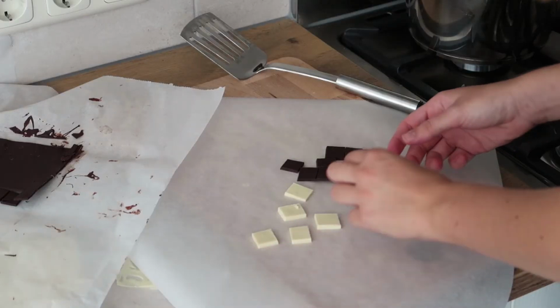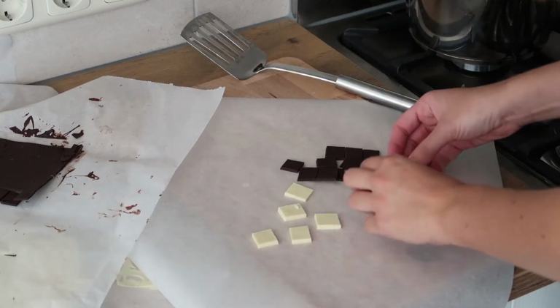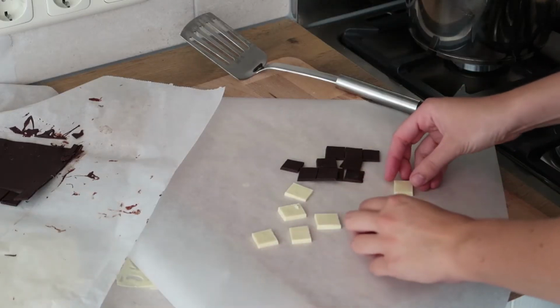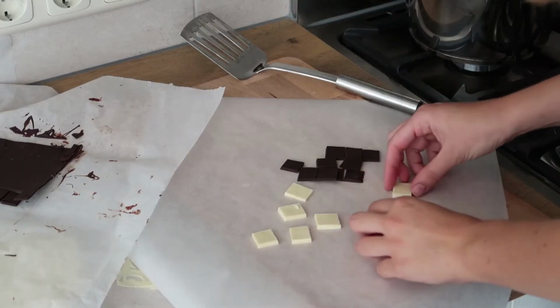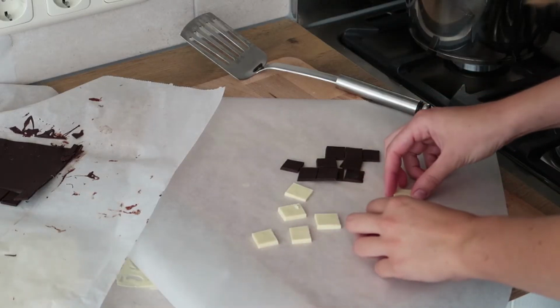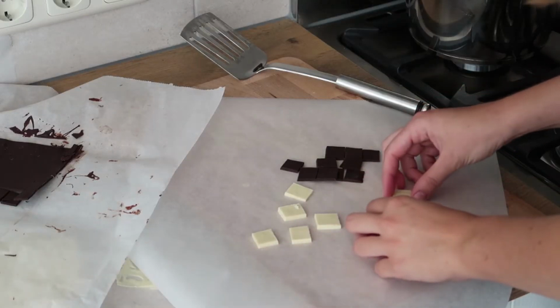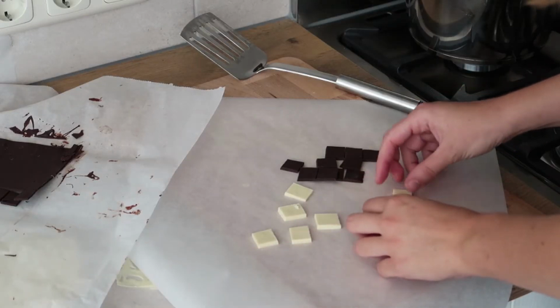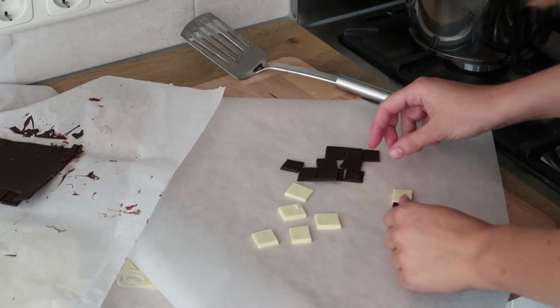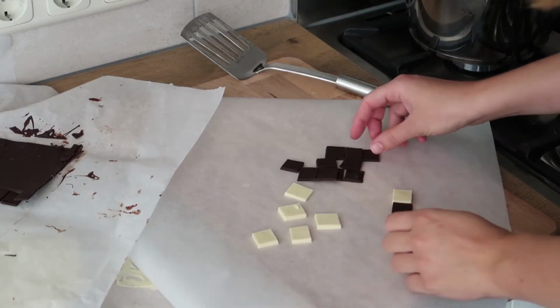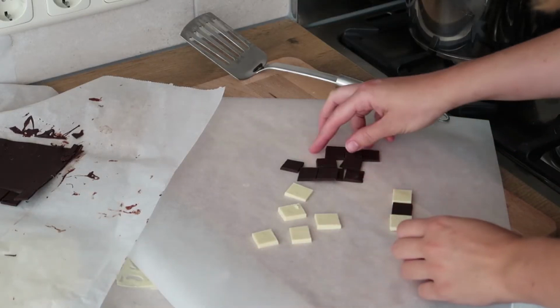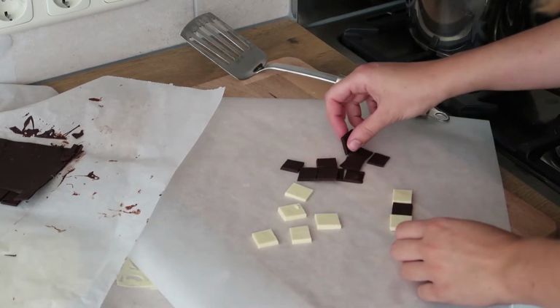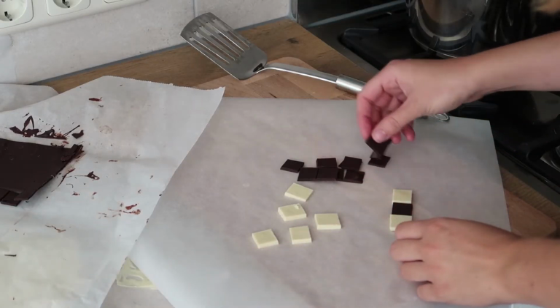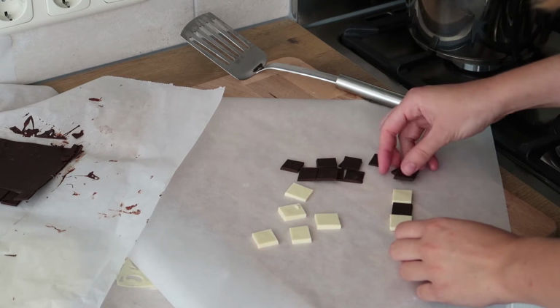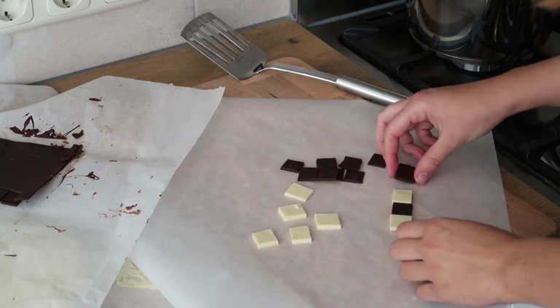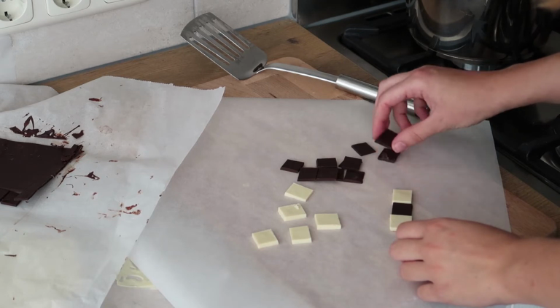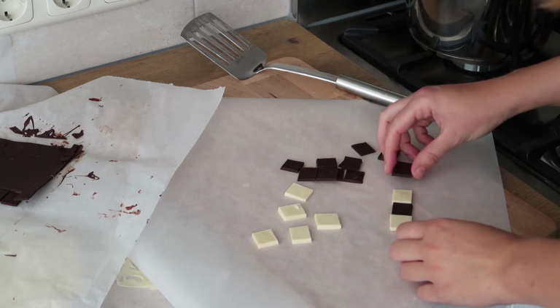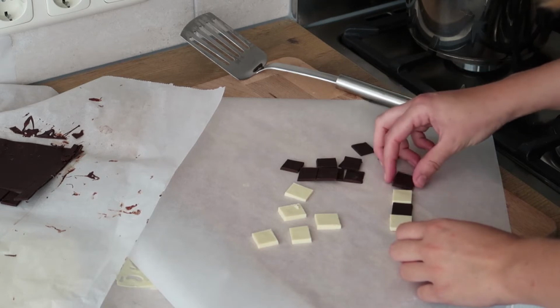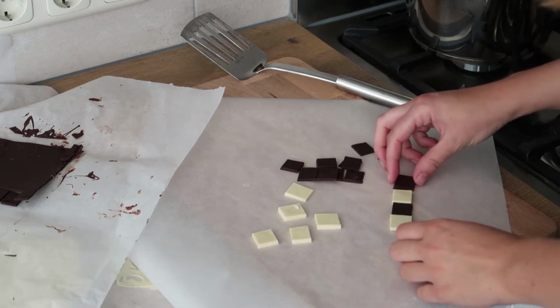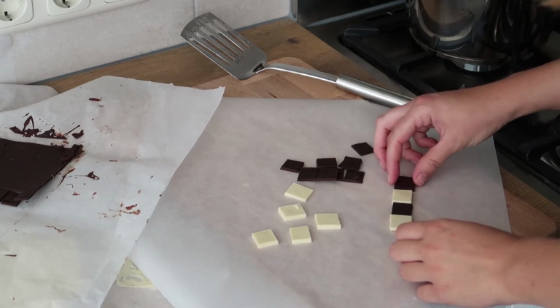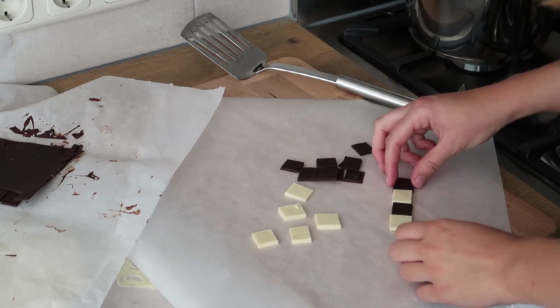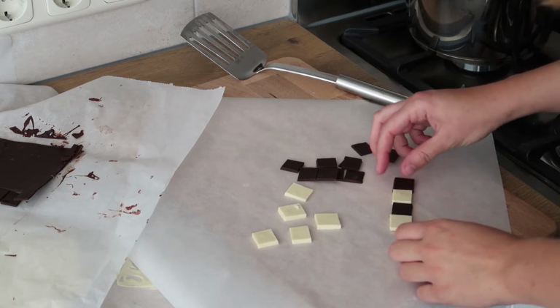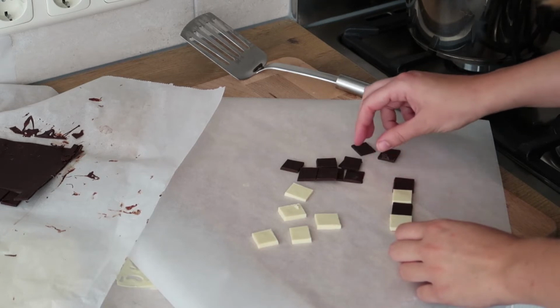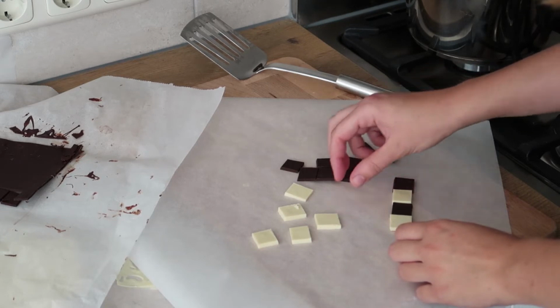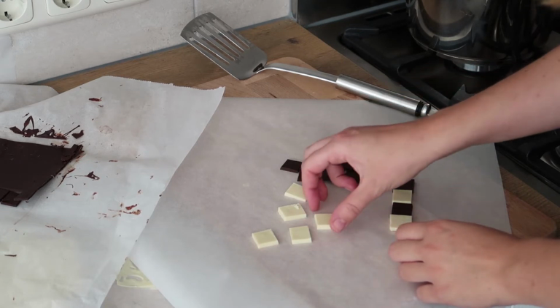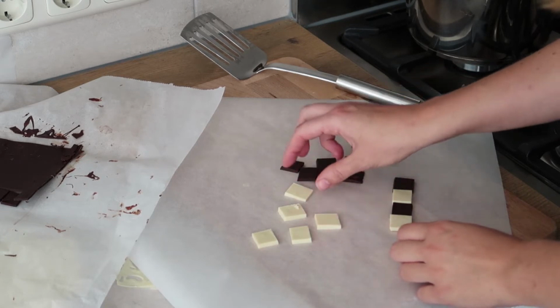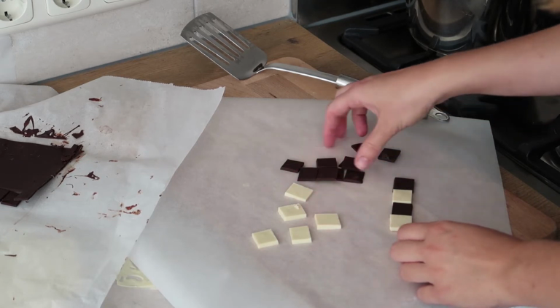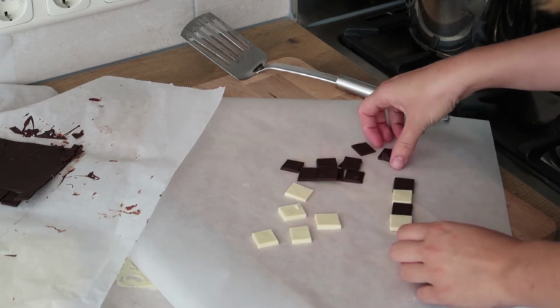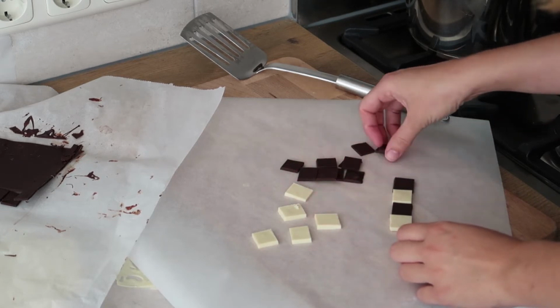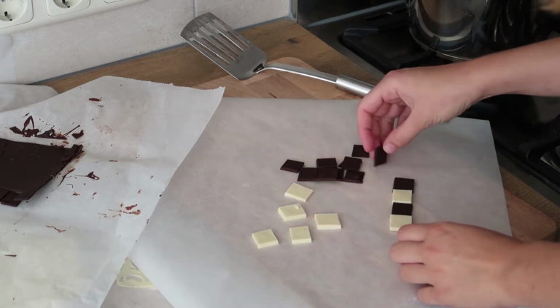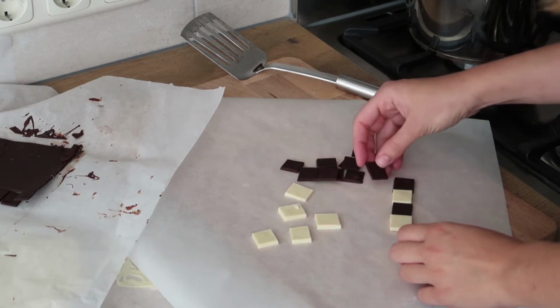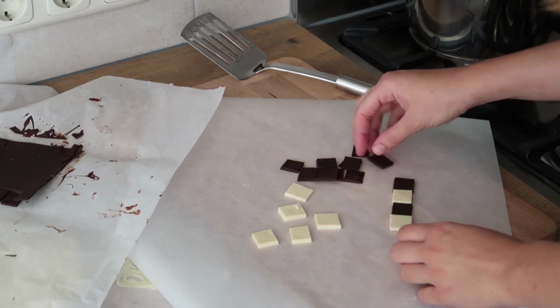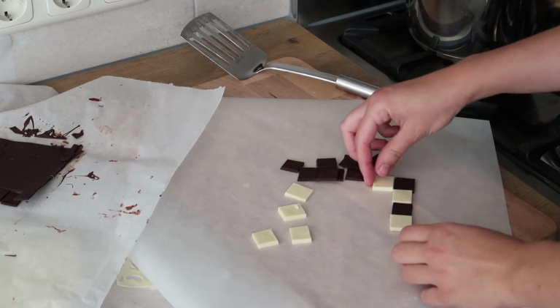When you have your squares, you can make your checkerboard. Just place them next to each other and make the size you want.